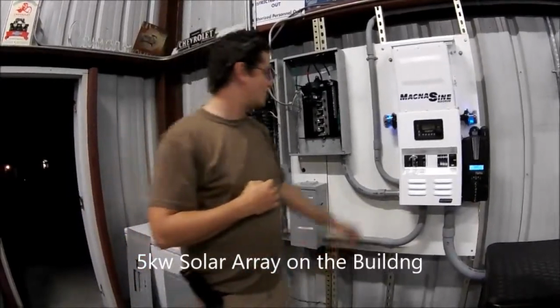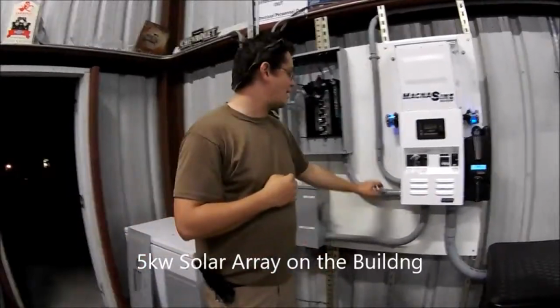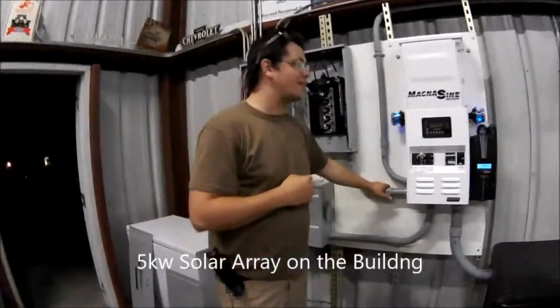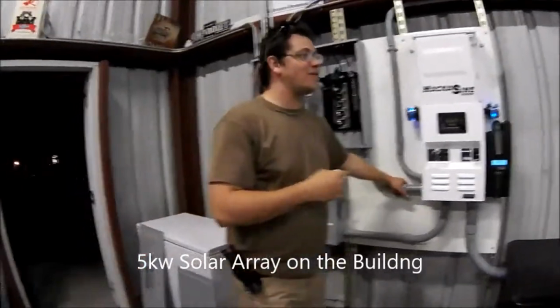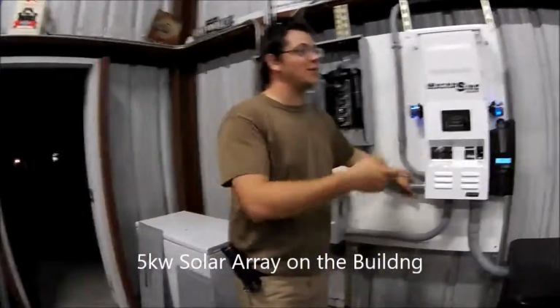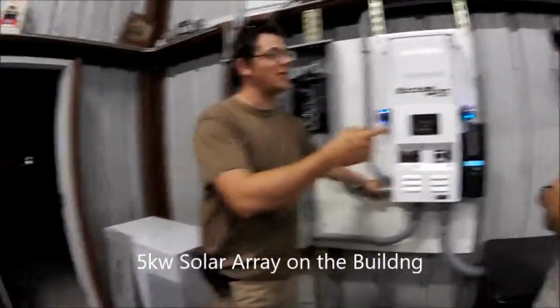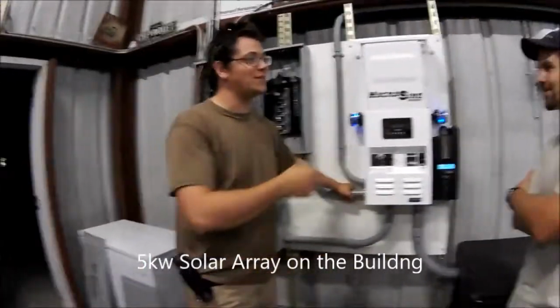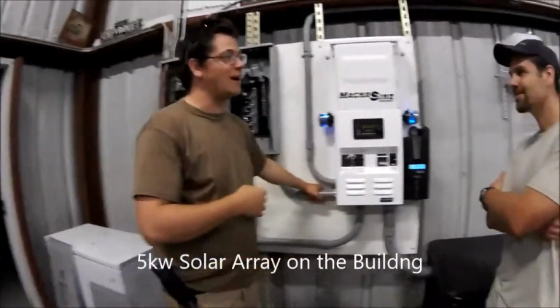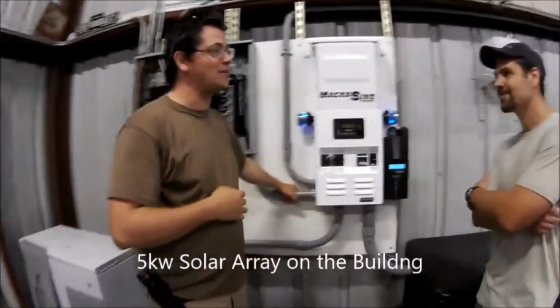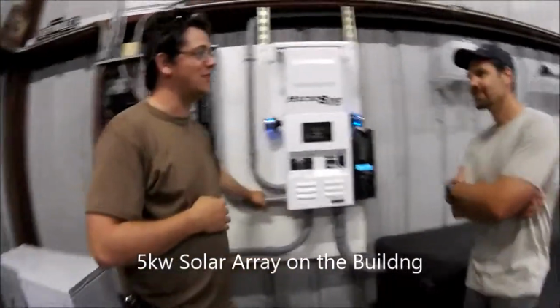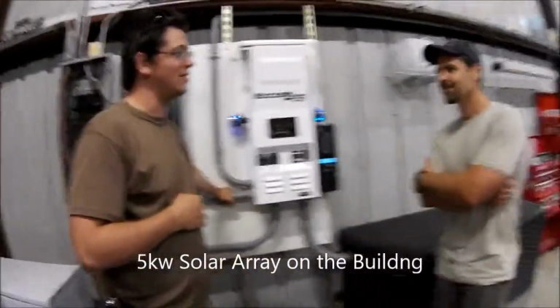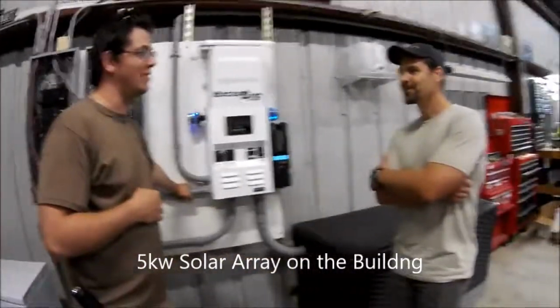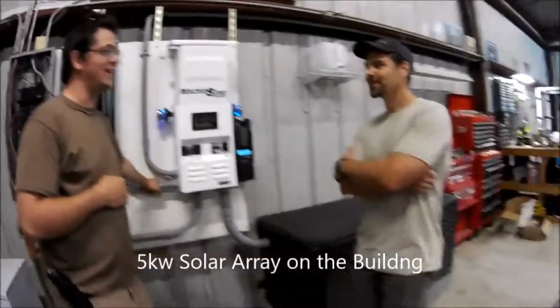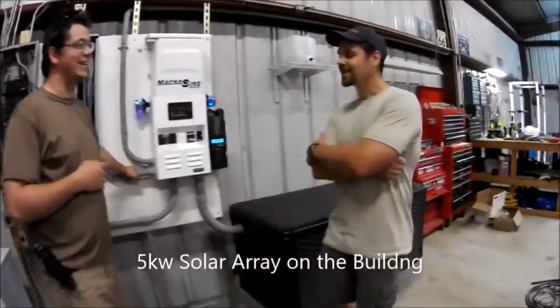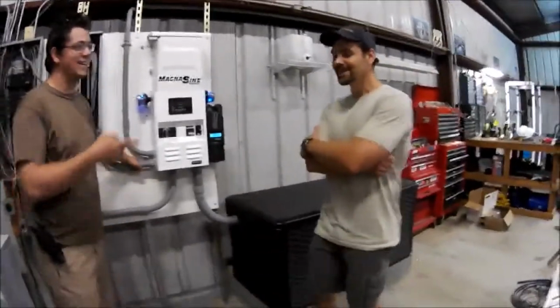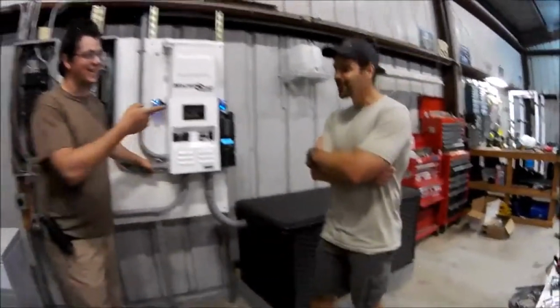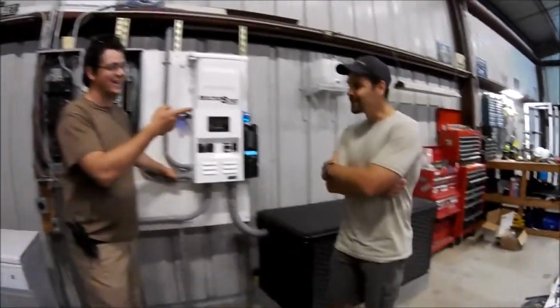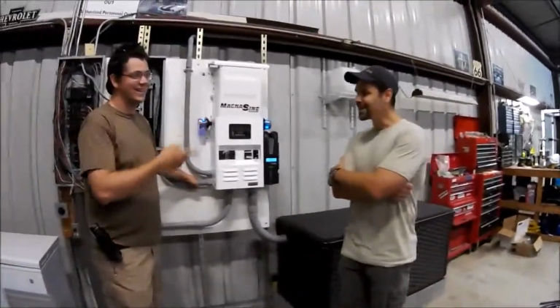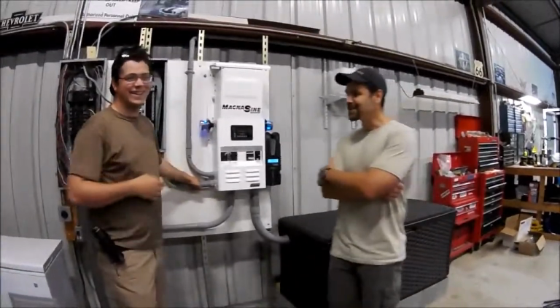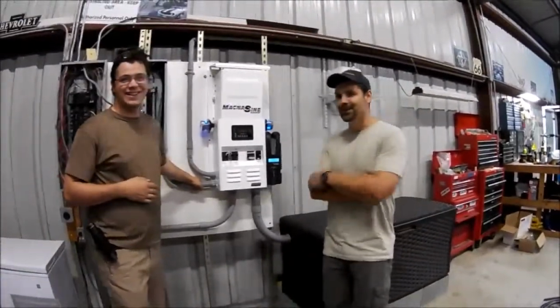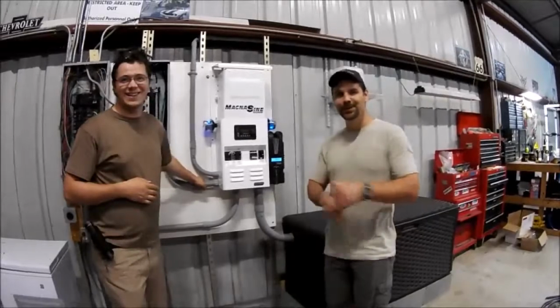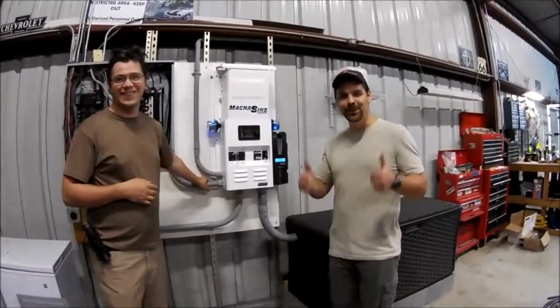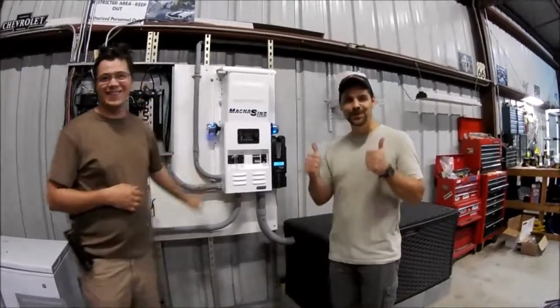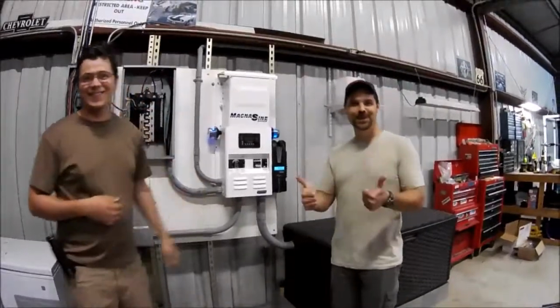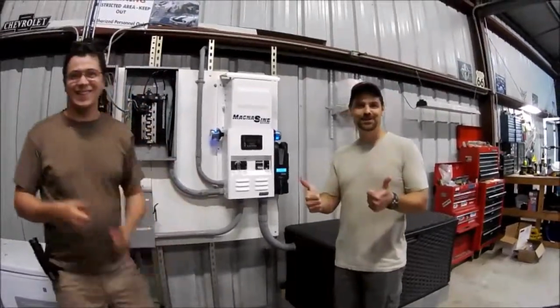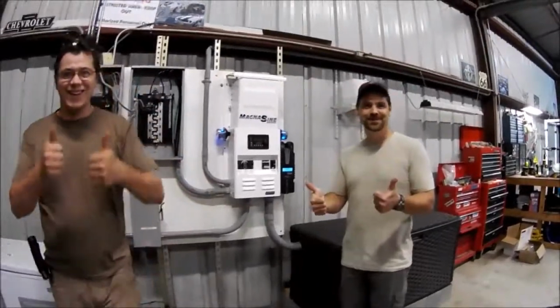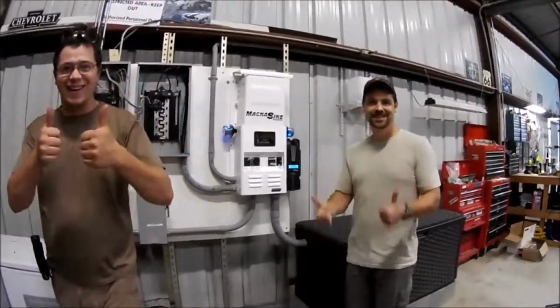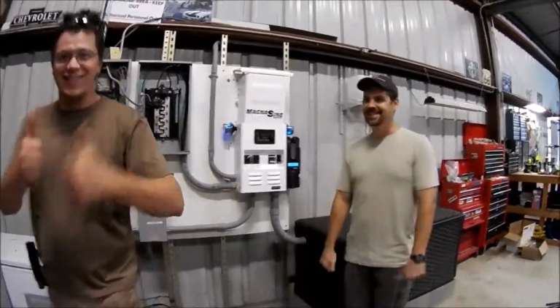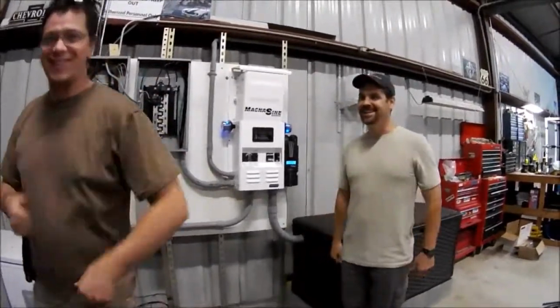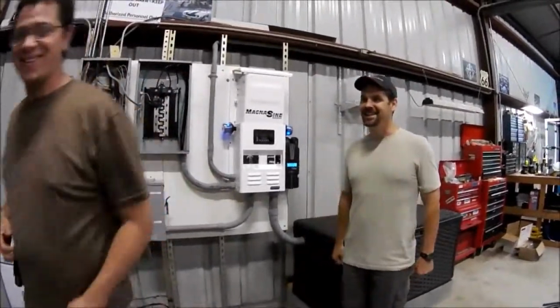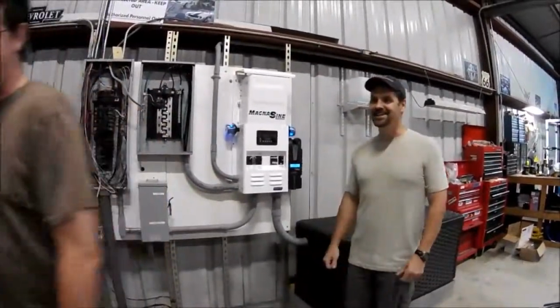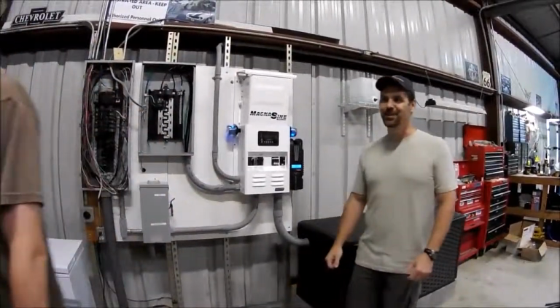Dwayne, how do you feel knowing you got your power security going? Another happy customer. Two thumbs up. There we go. Gain Solar.